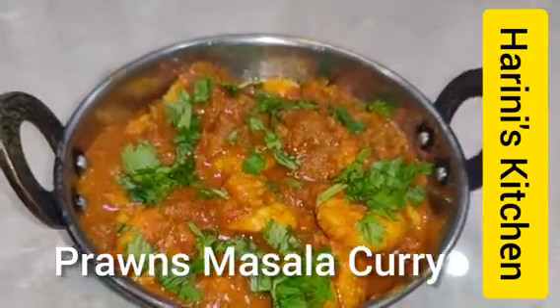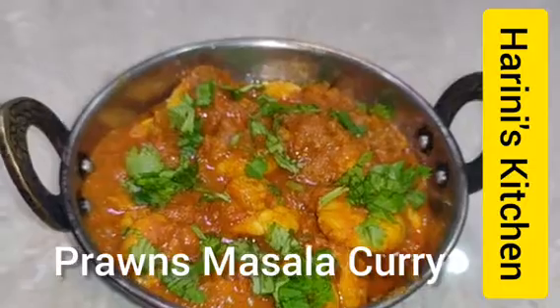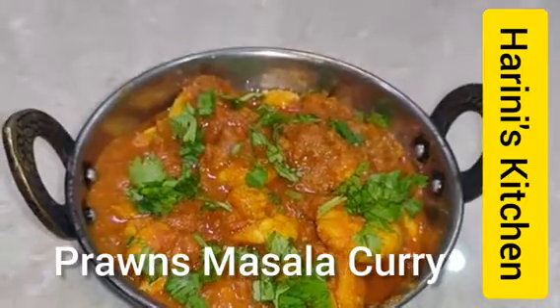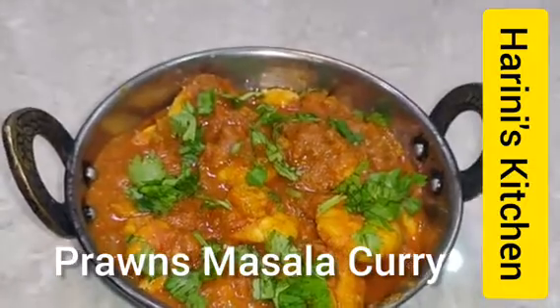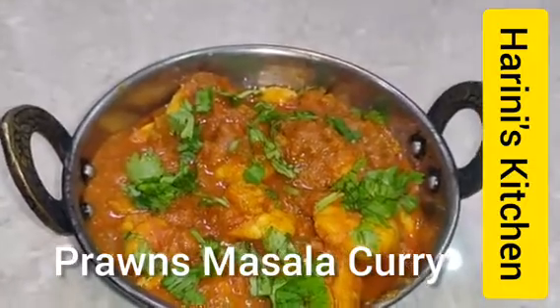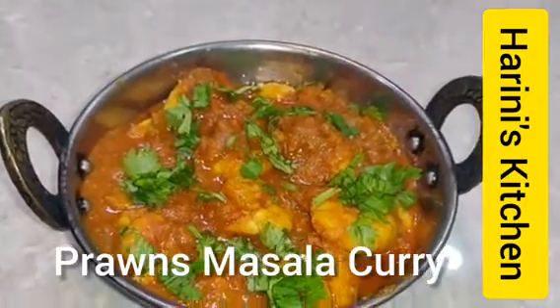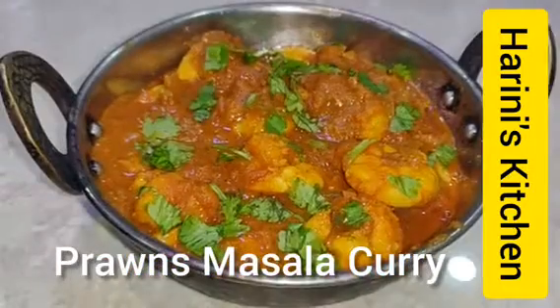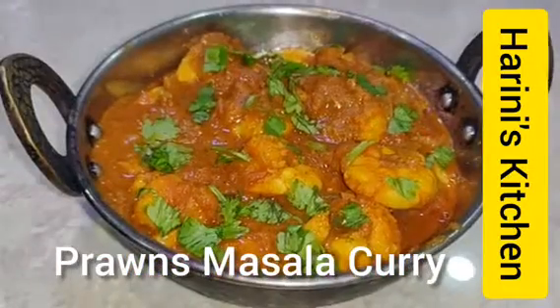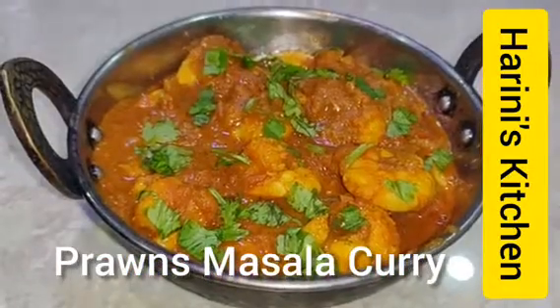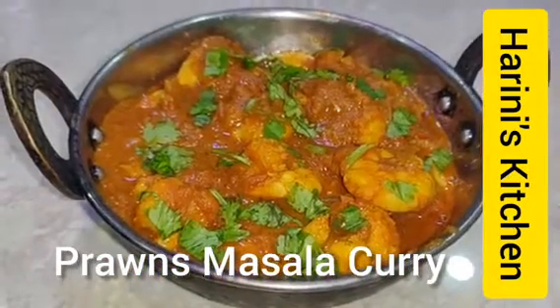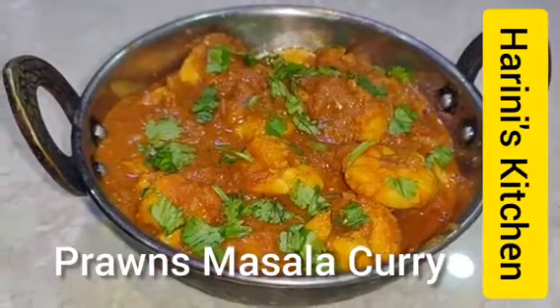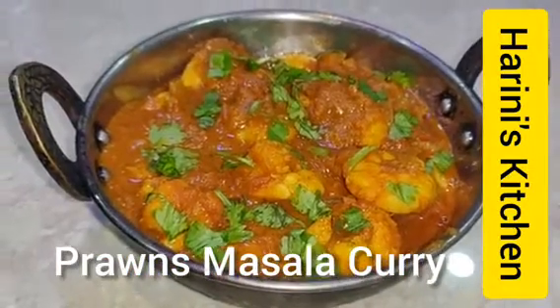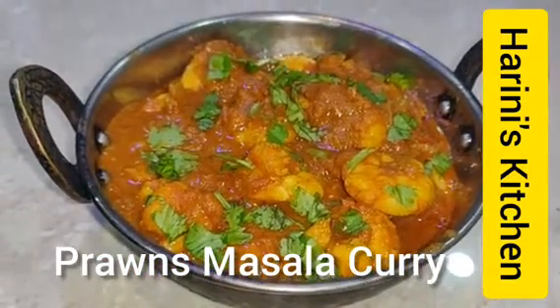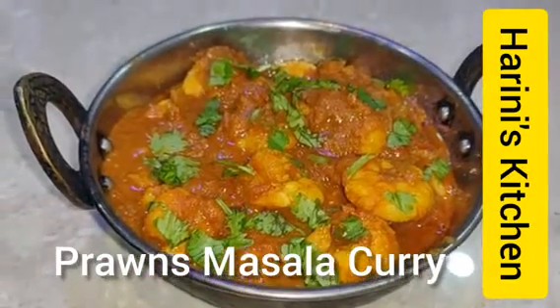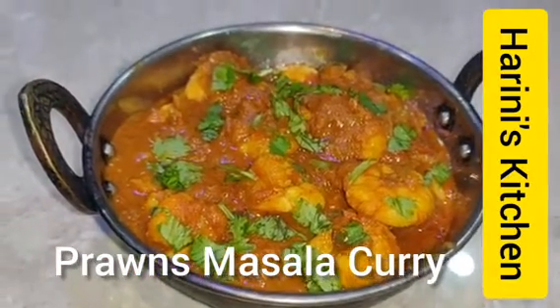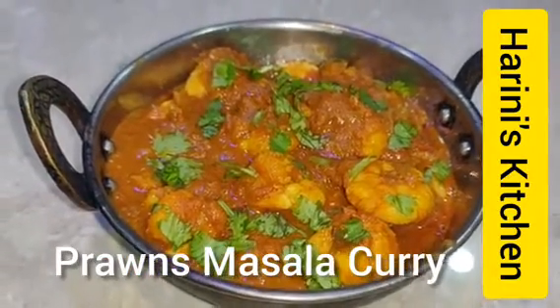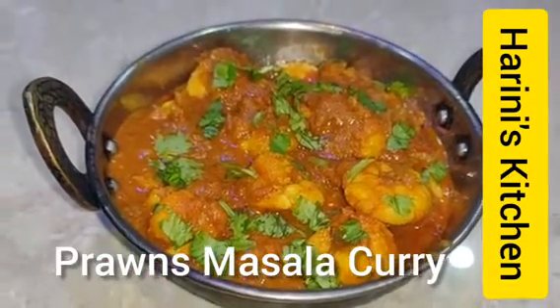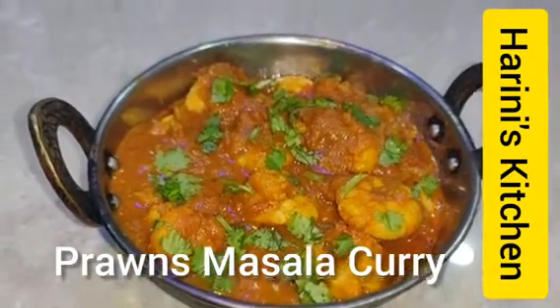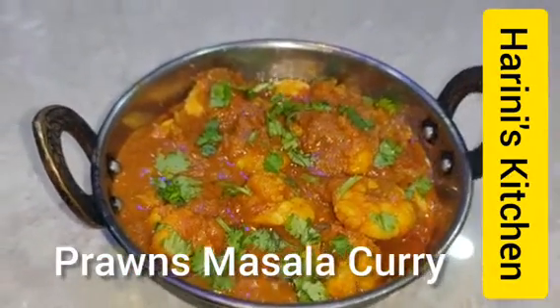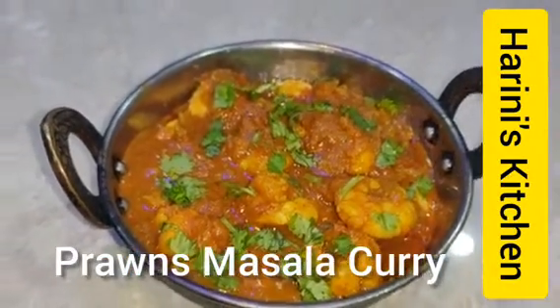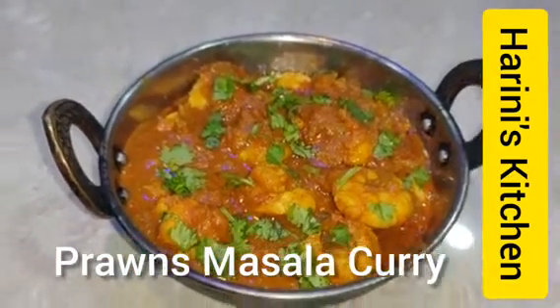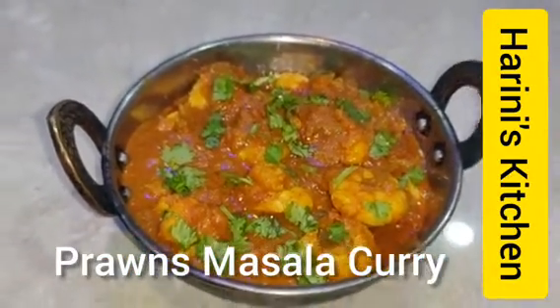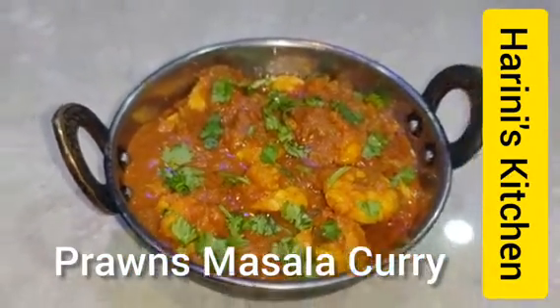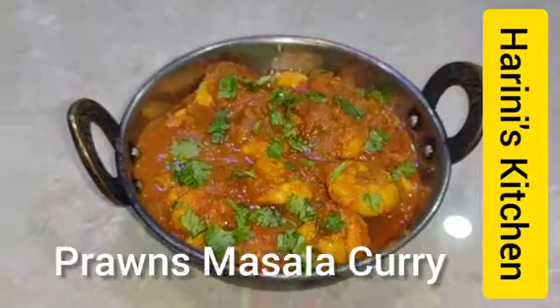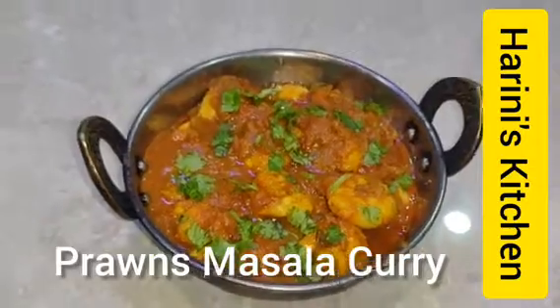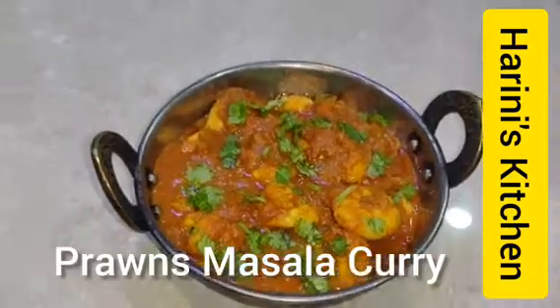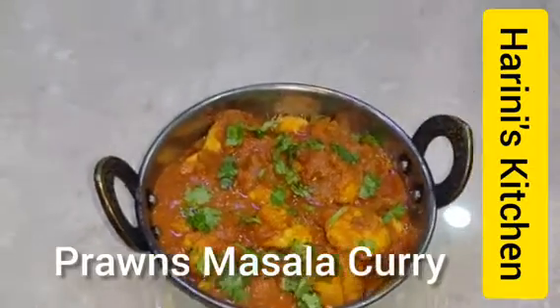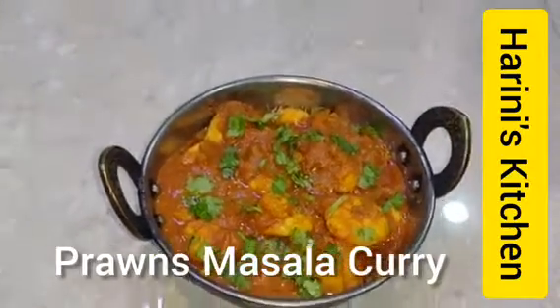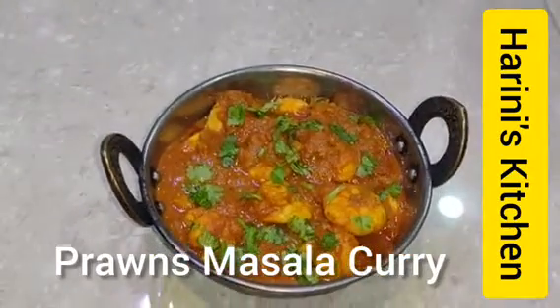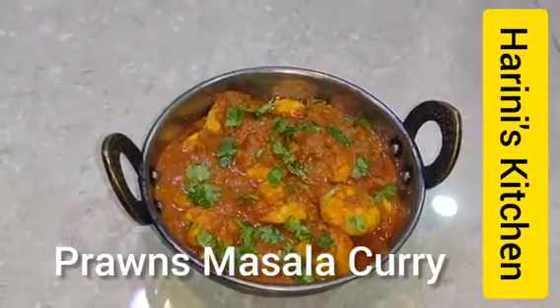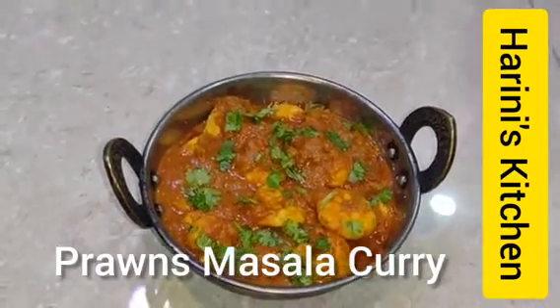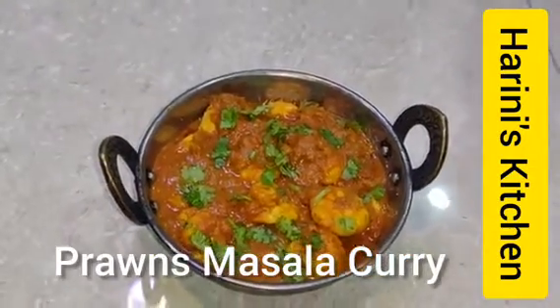This is the chapati, idli, dosa, and rice. This is a good side dish. If you want to start with the prawns, it will be easy.